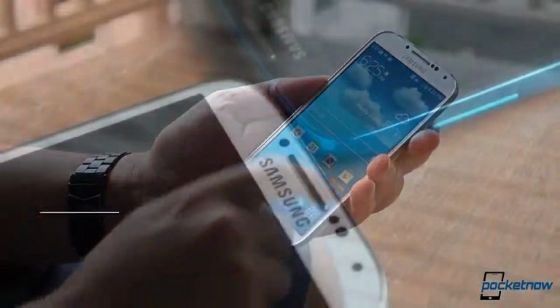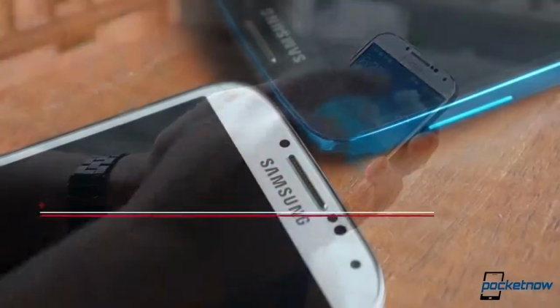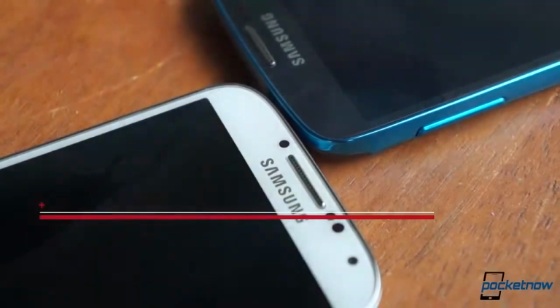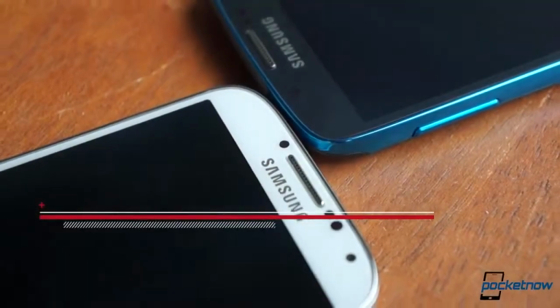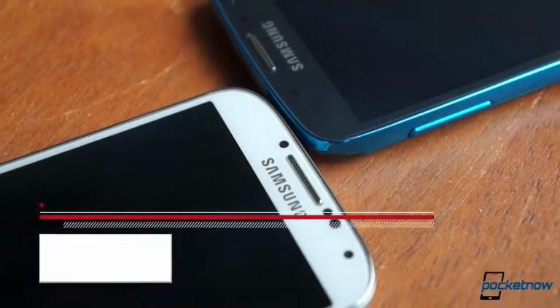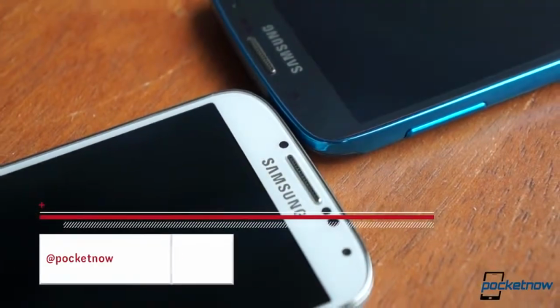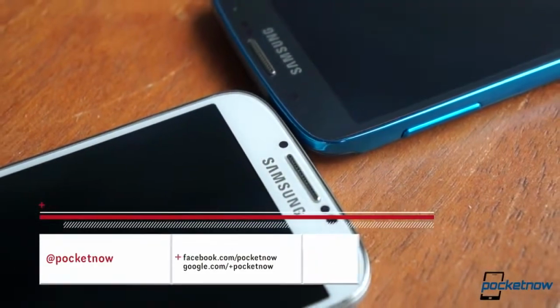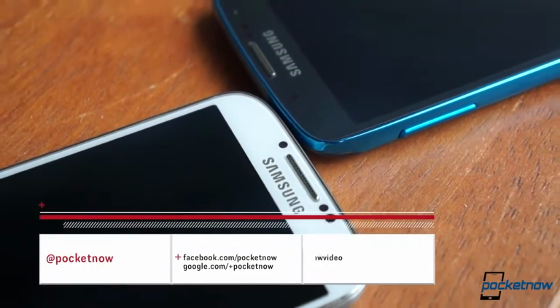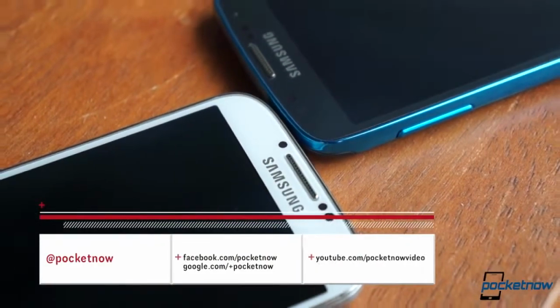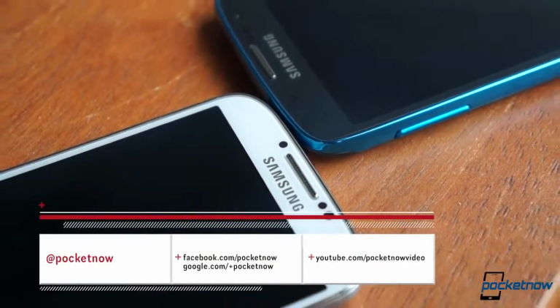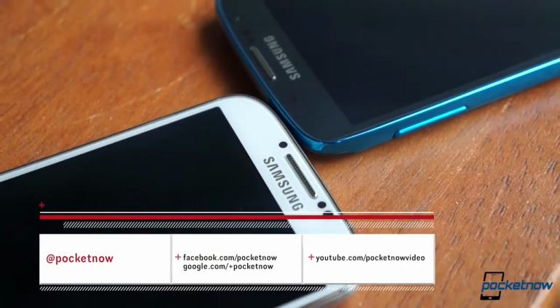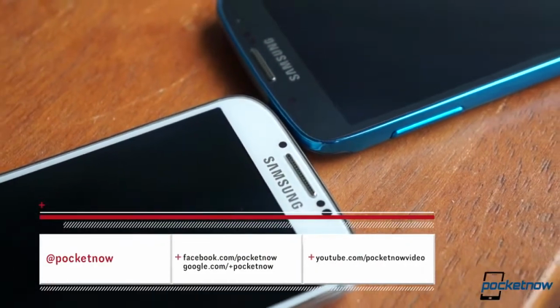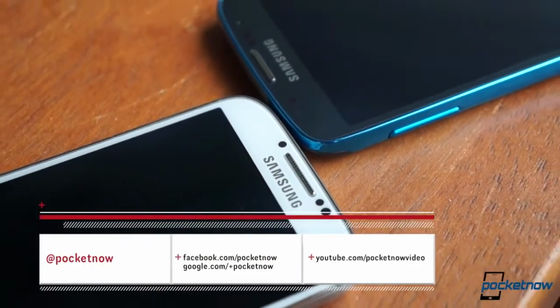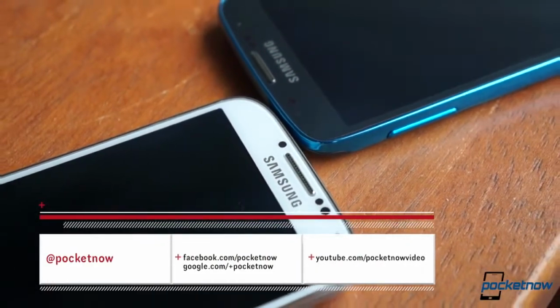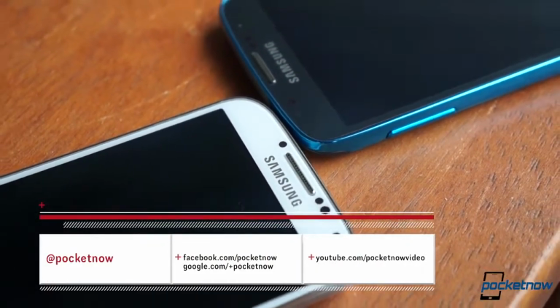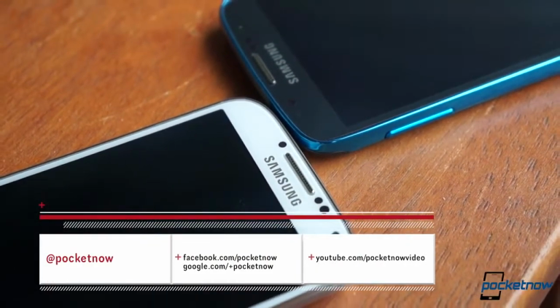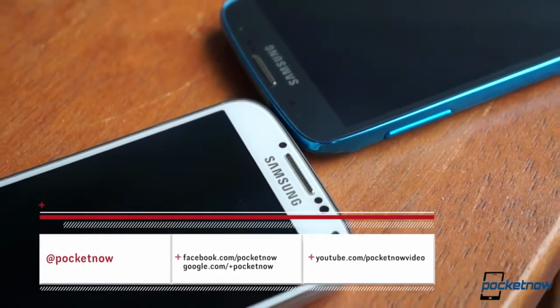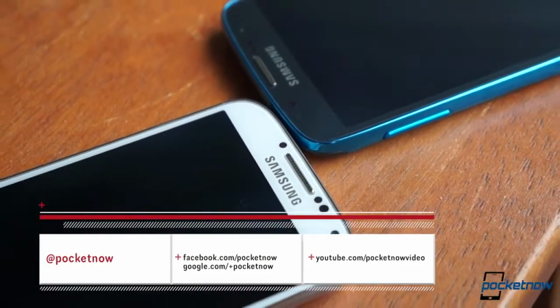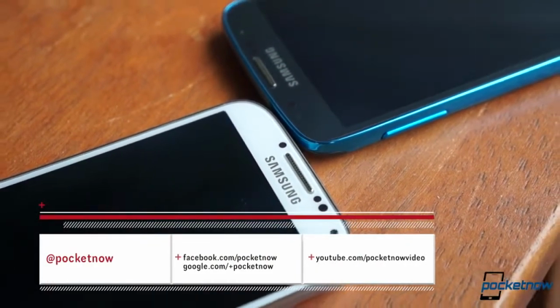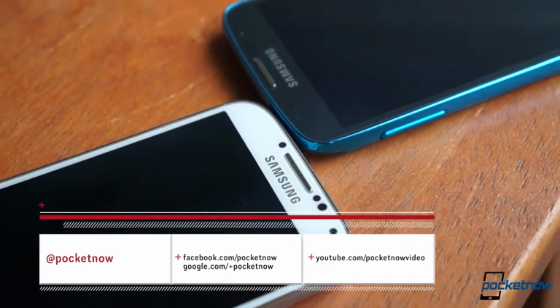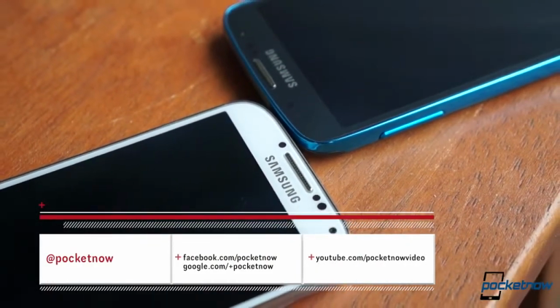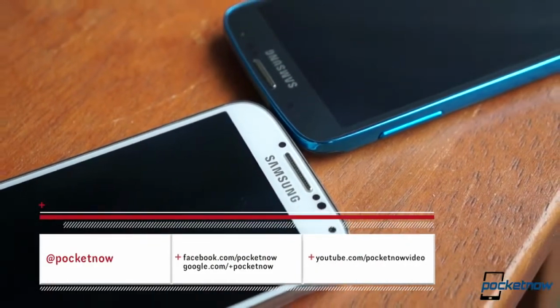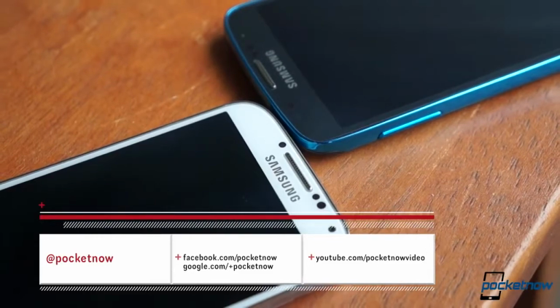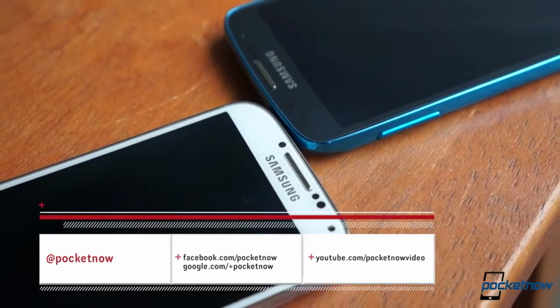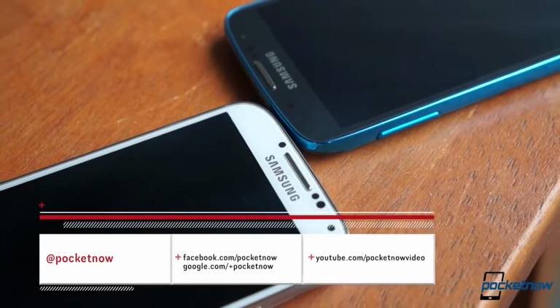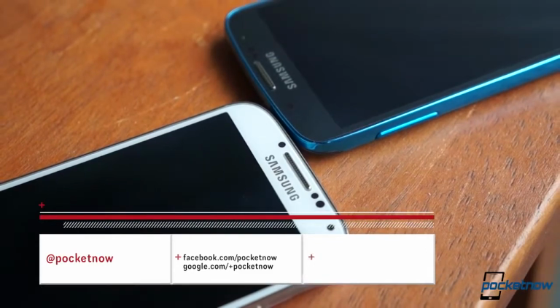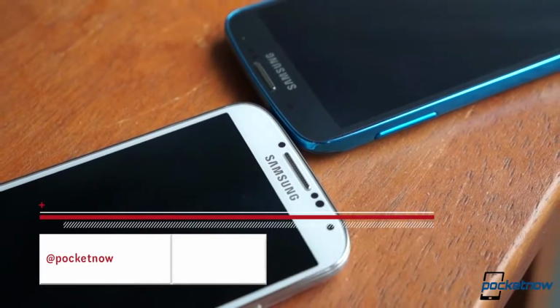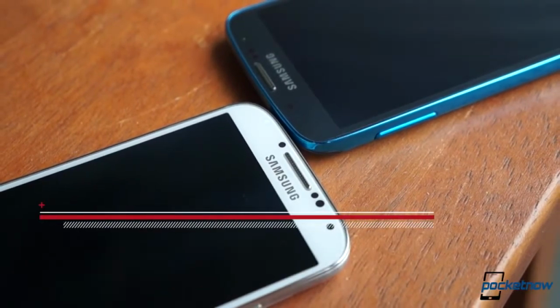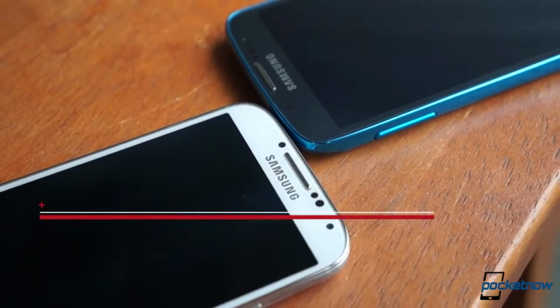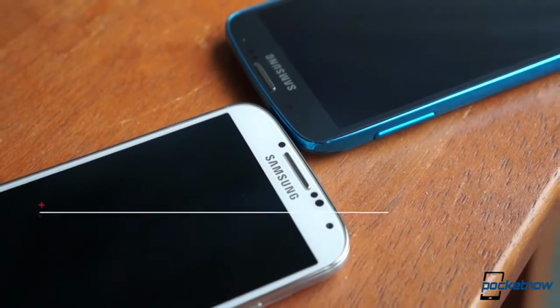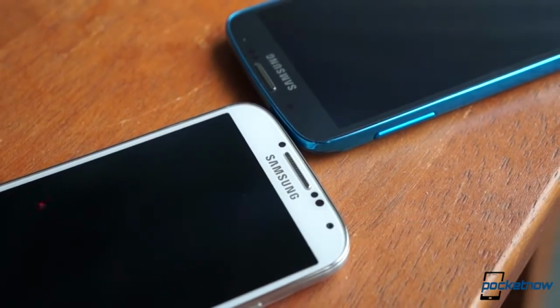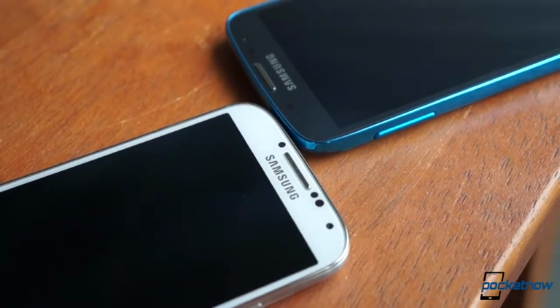To make sure you don't miss future comparisons, subscribe here on YouTube and visit us at pocketnow.com and on our social media feeds.